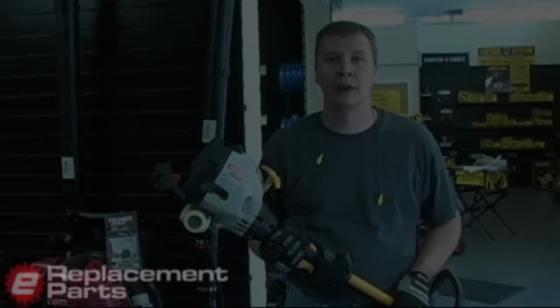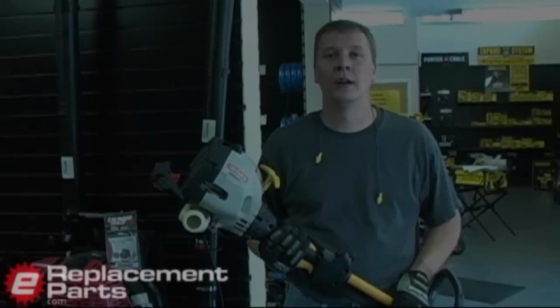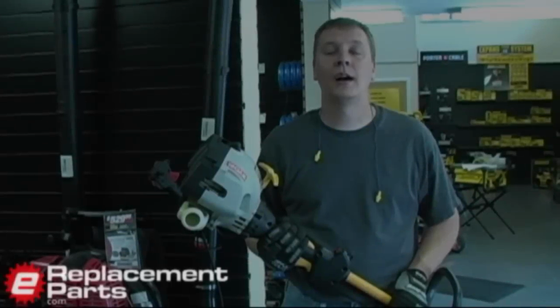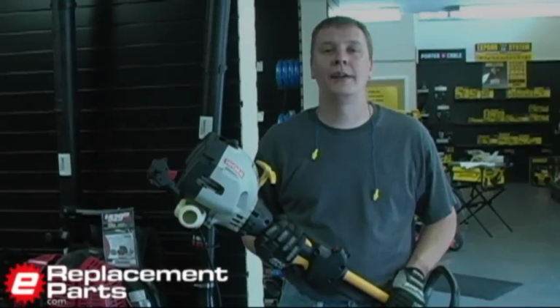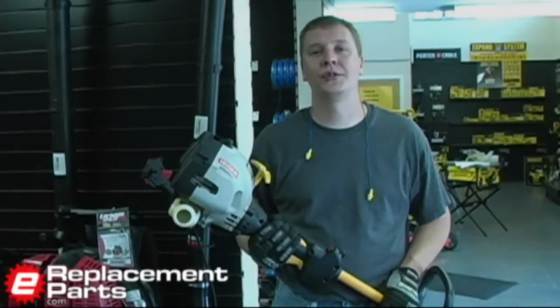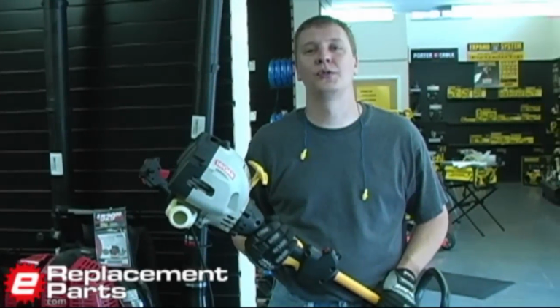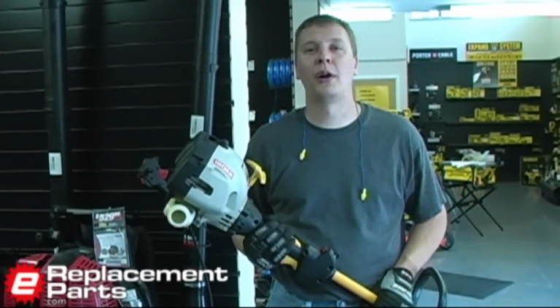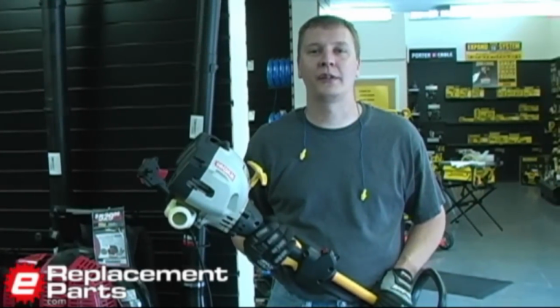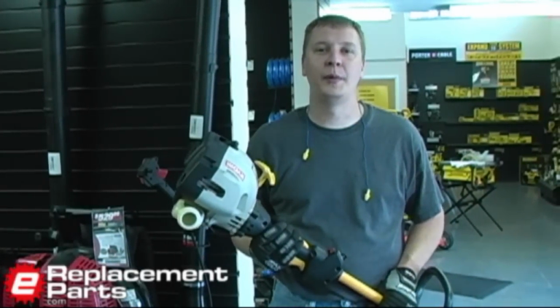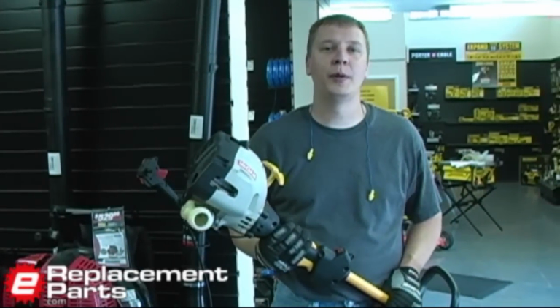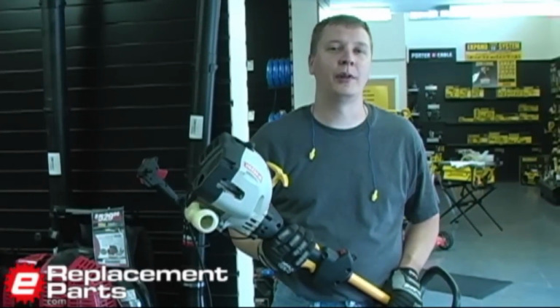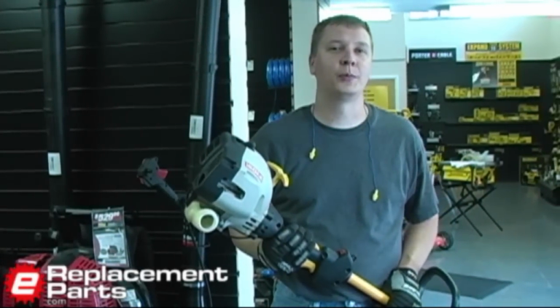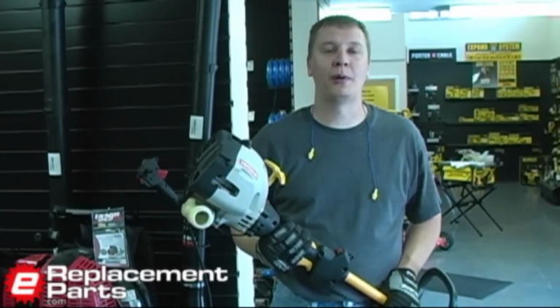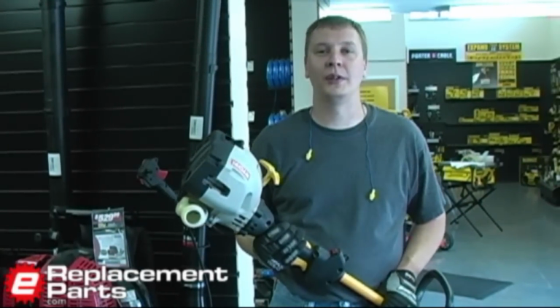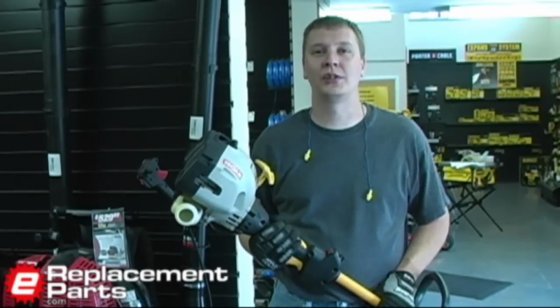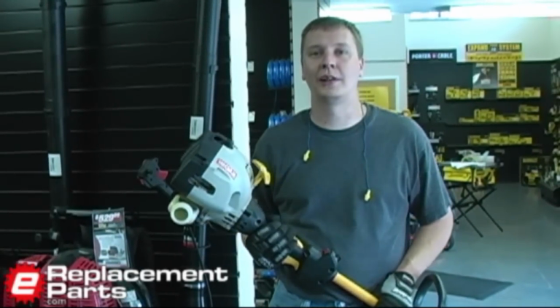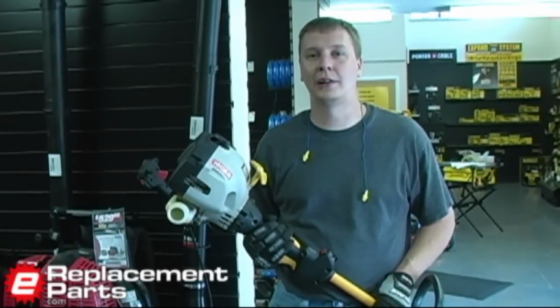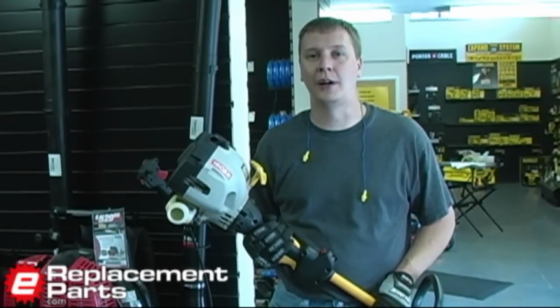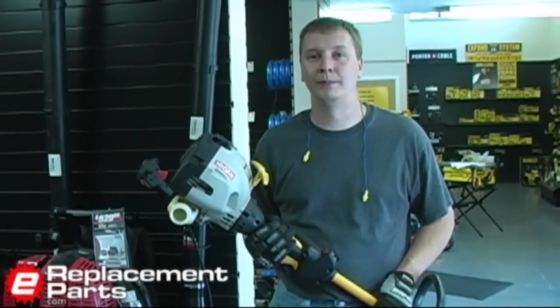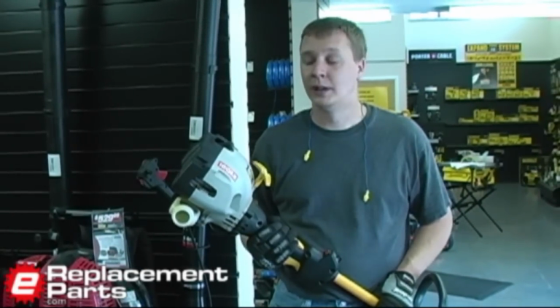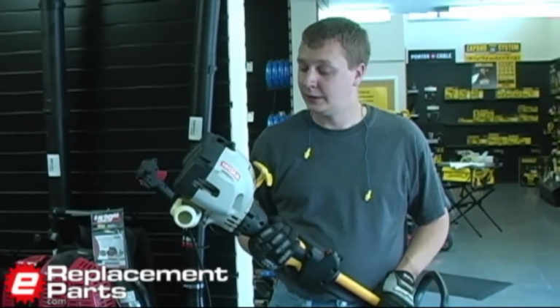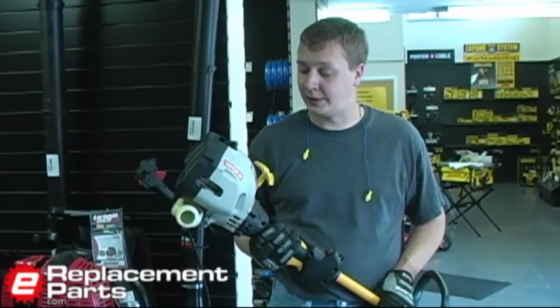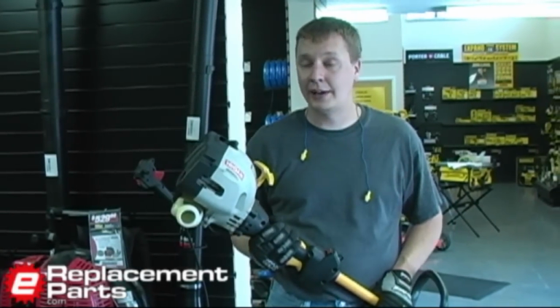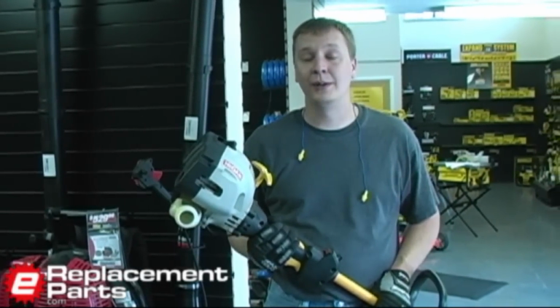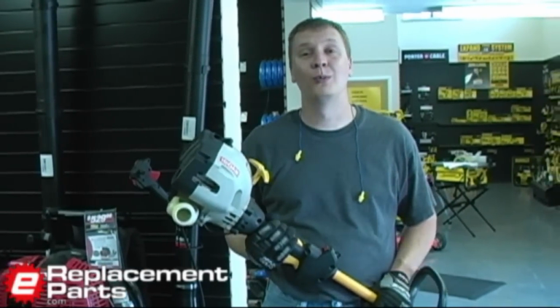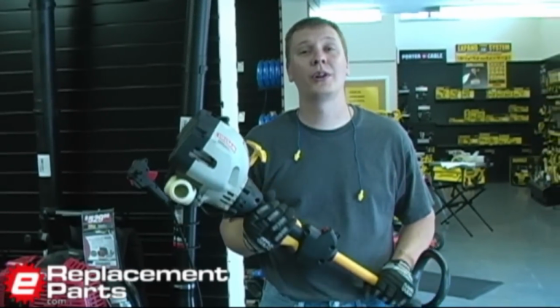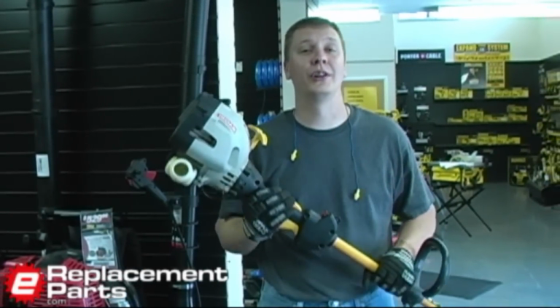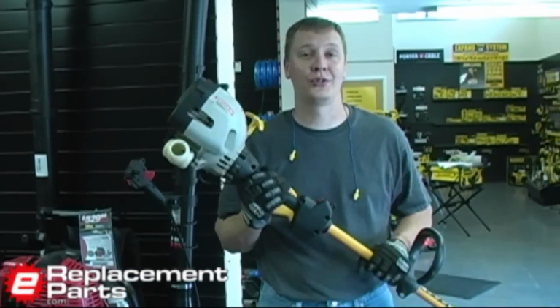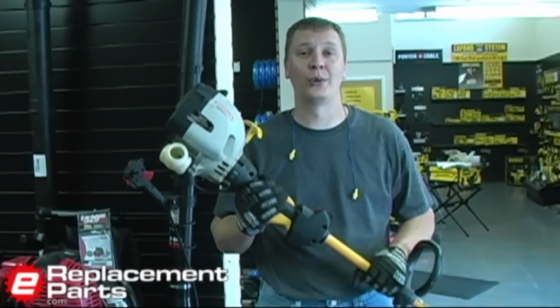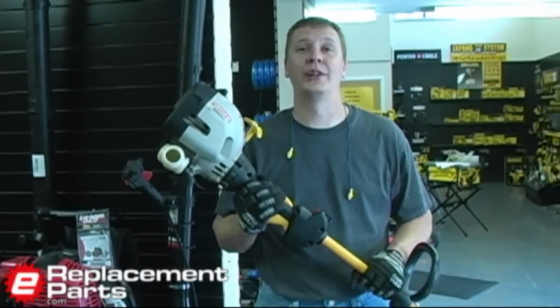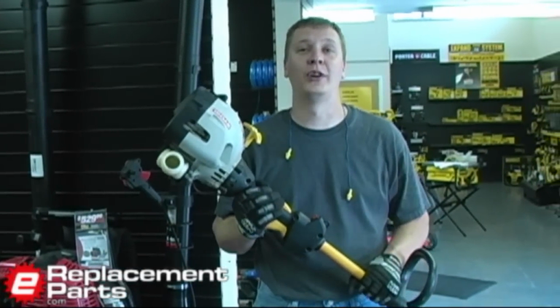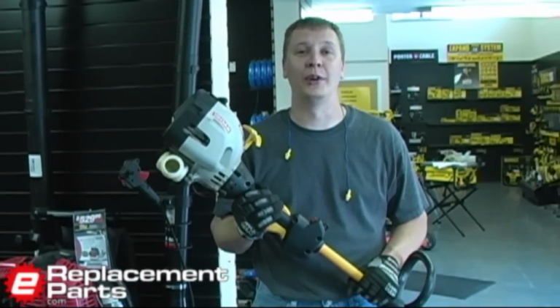Hi, this is Mark from eReplacementParts.com. Today, we're going to destroy a trimmer.